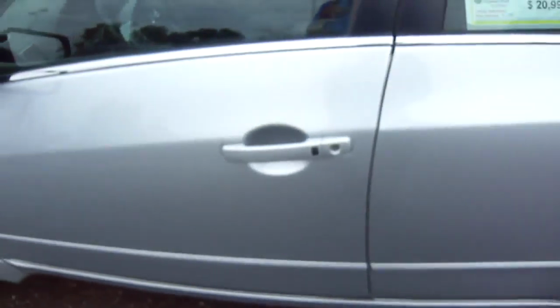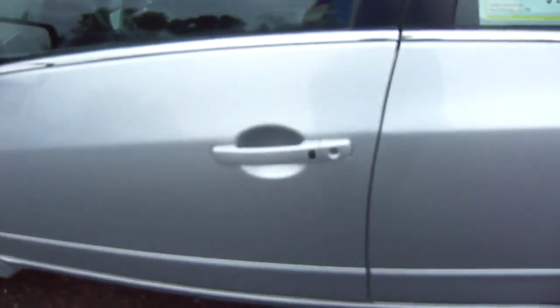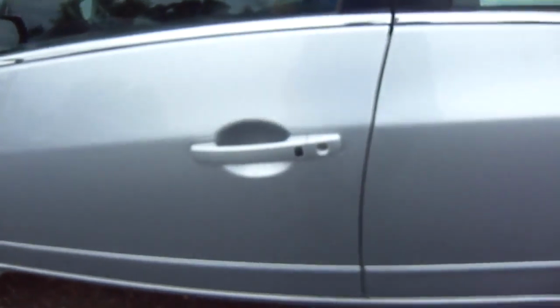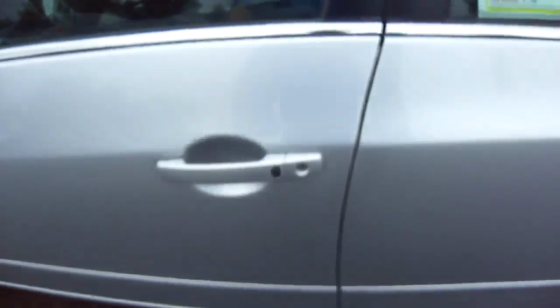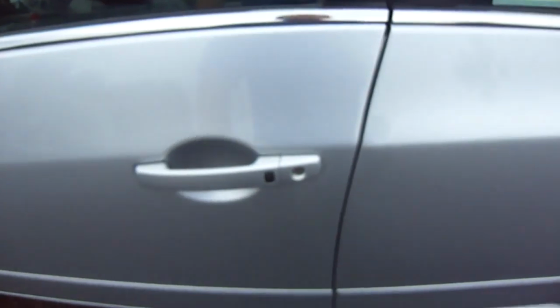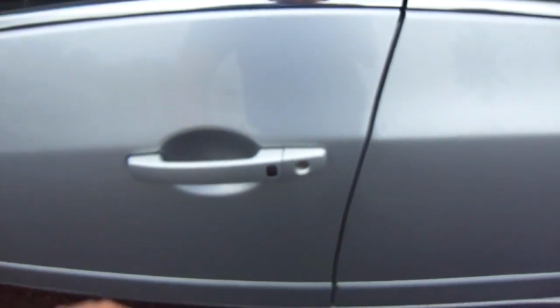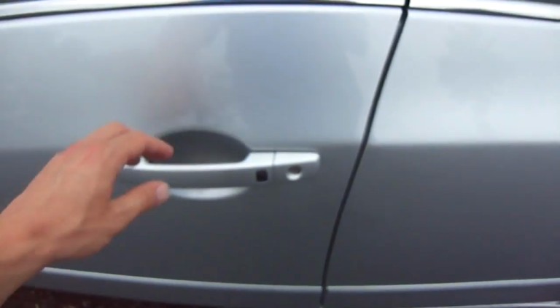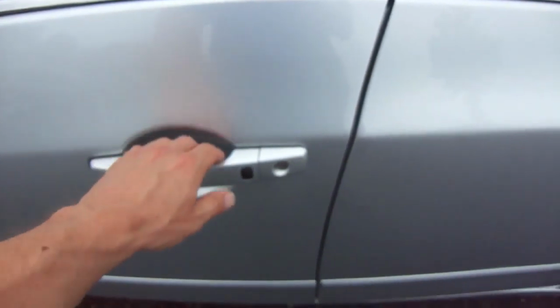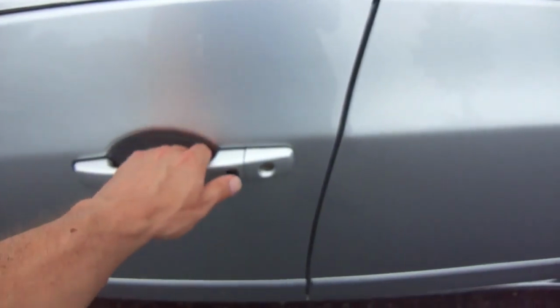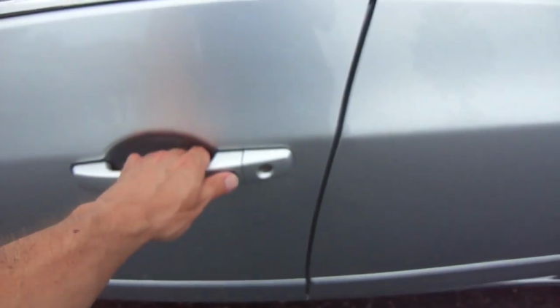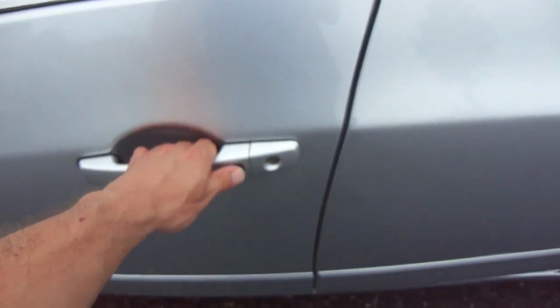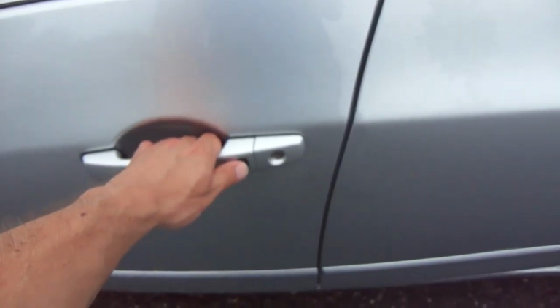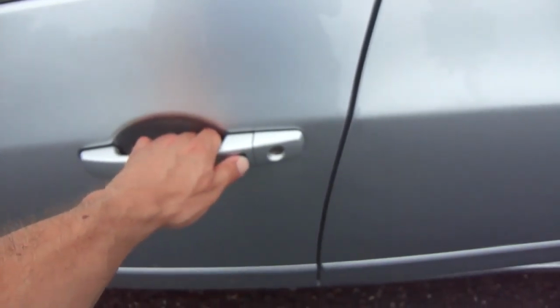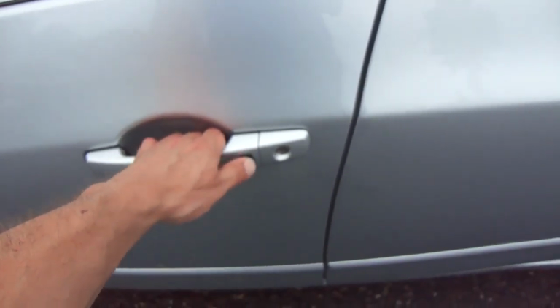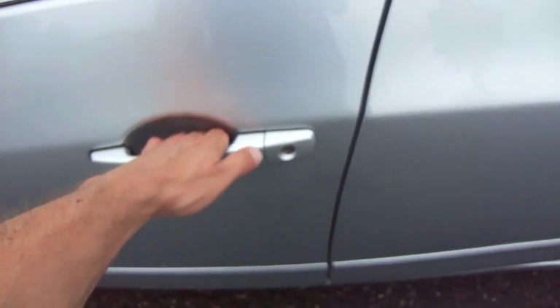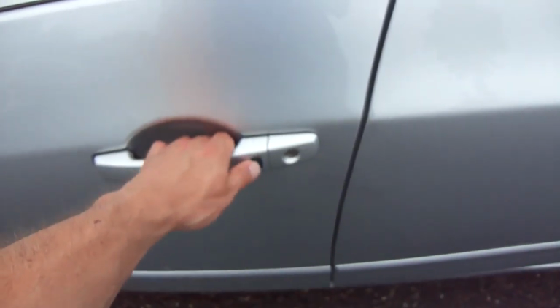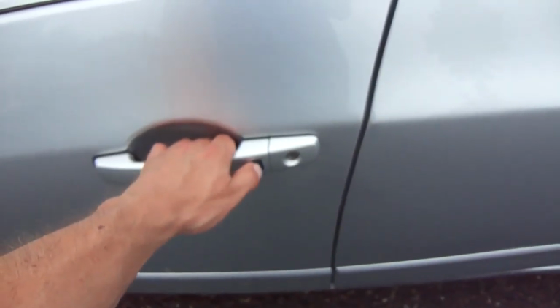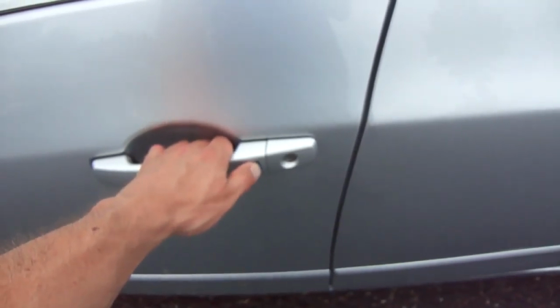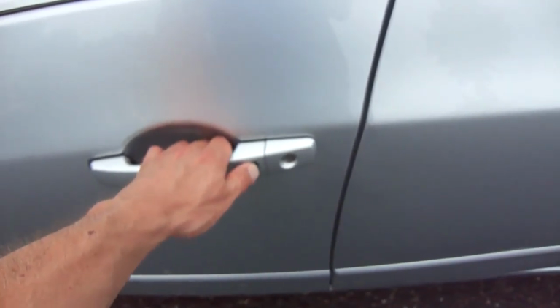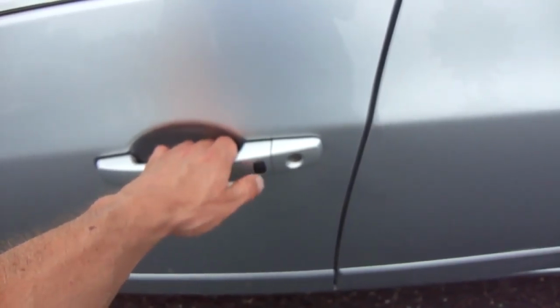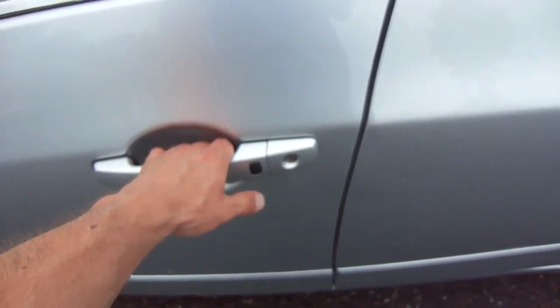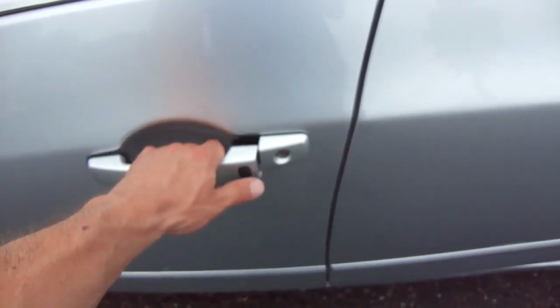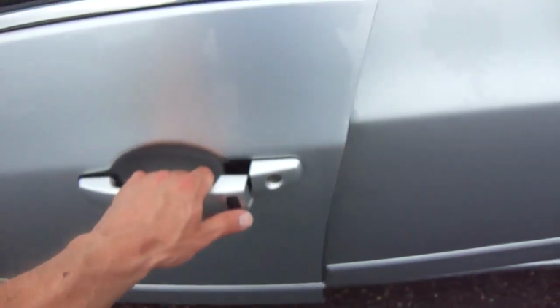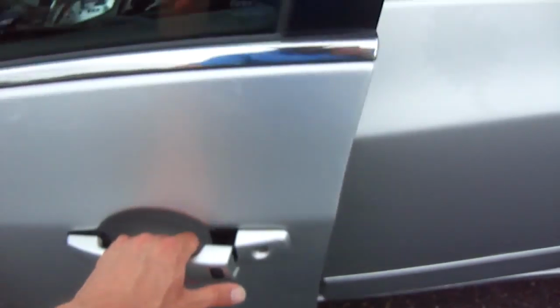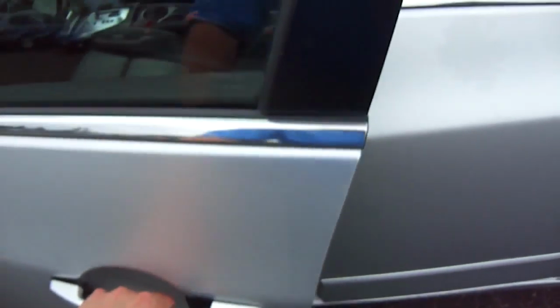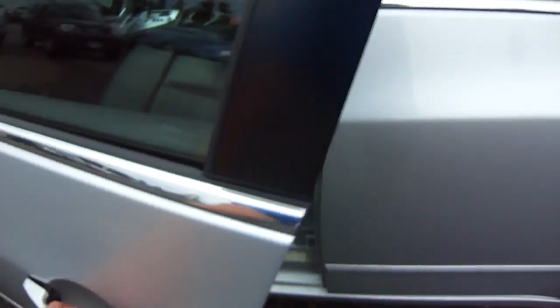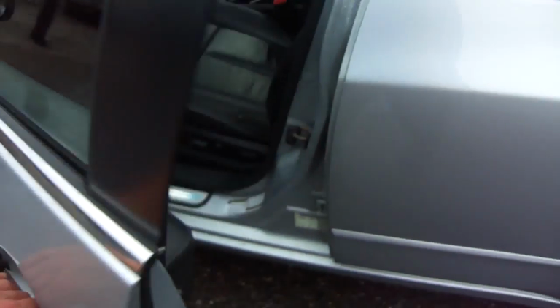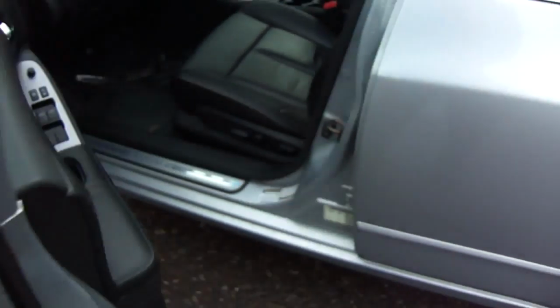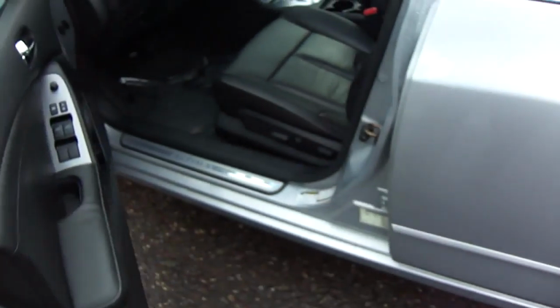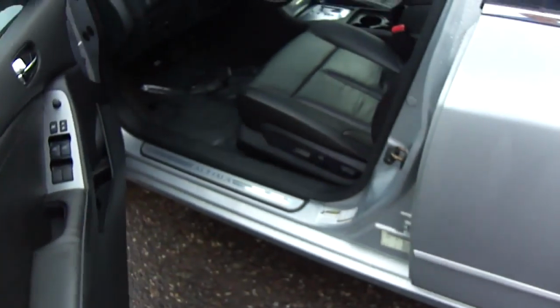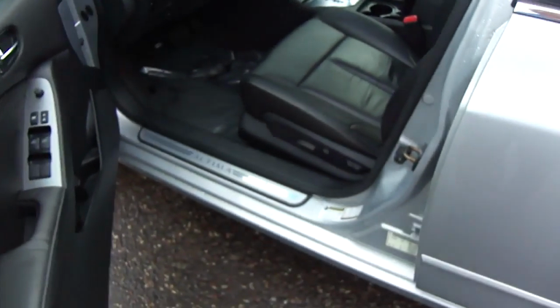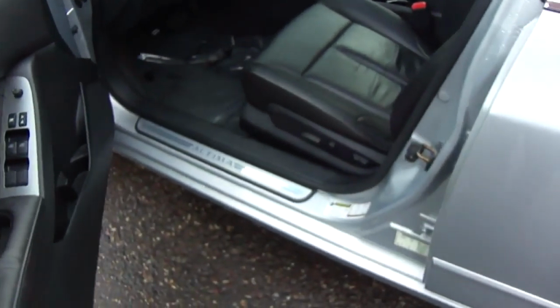The intelligent key is real nice — you can just hit lock and unlock right here on the door. Real easy.